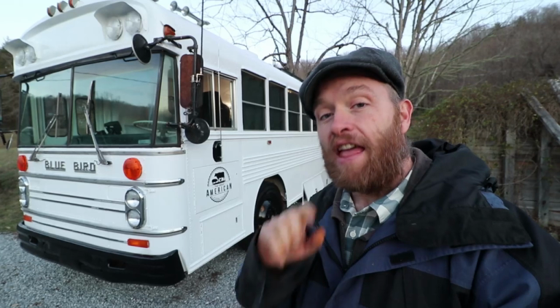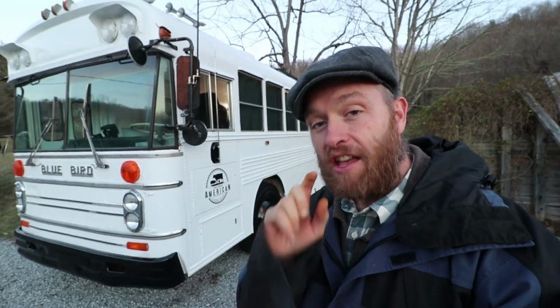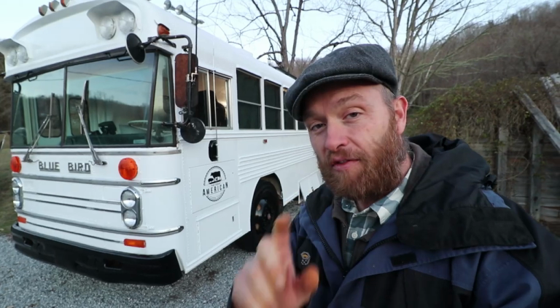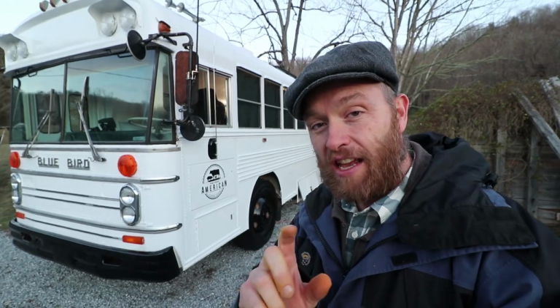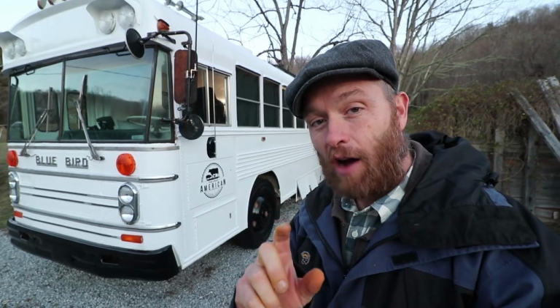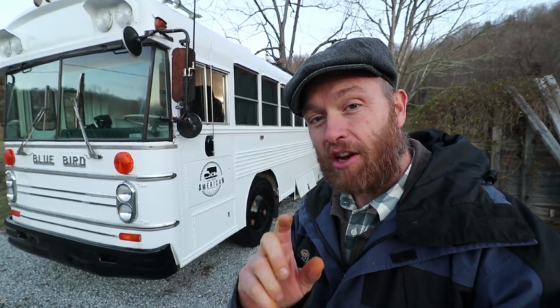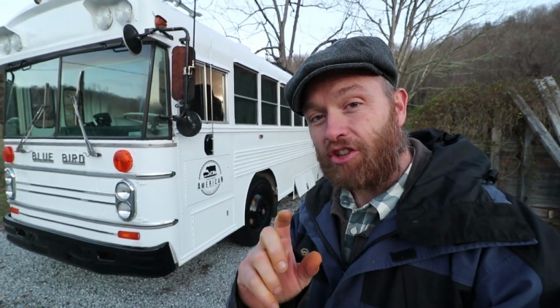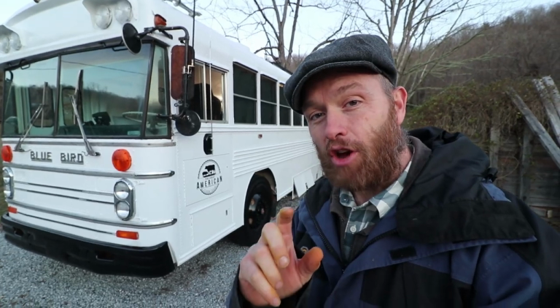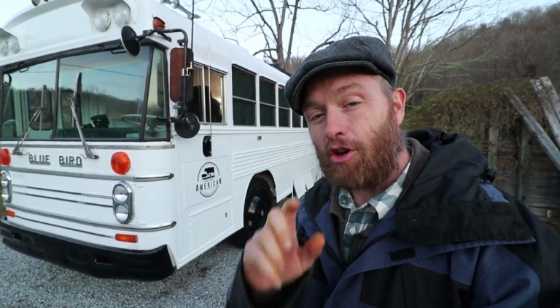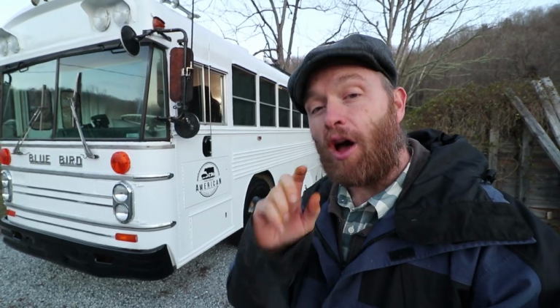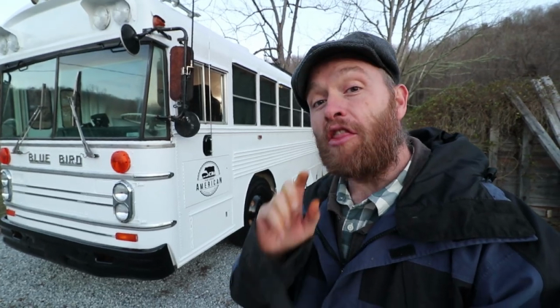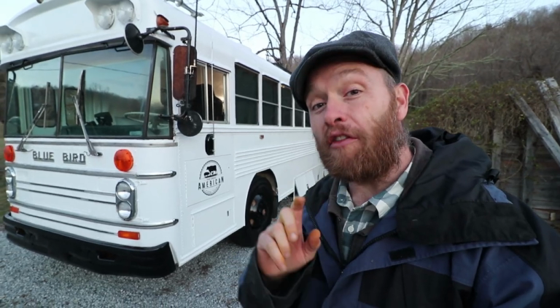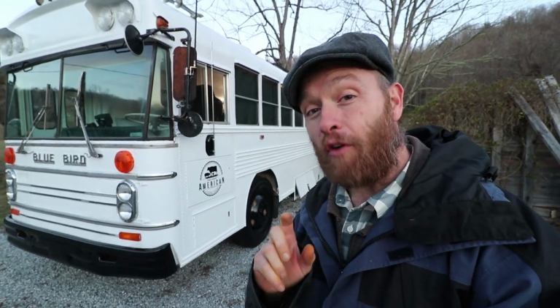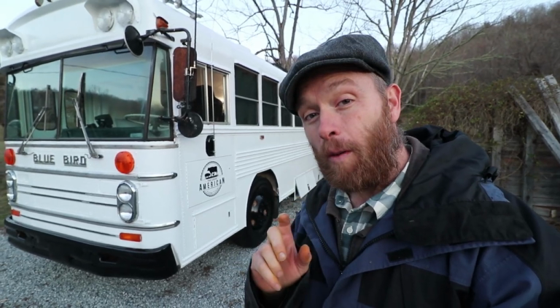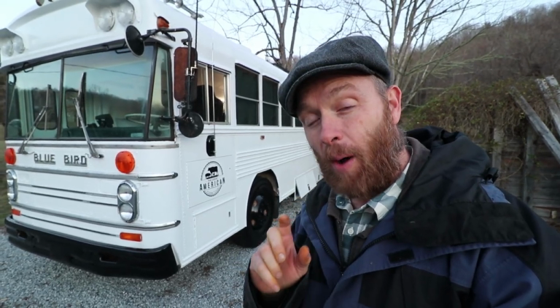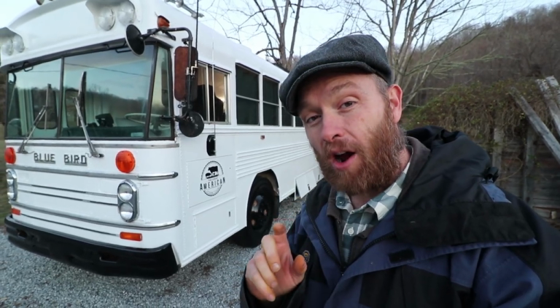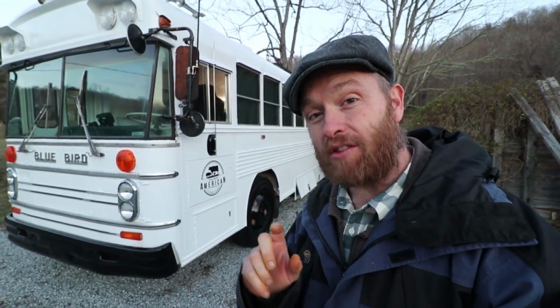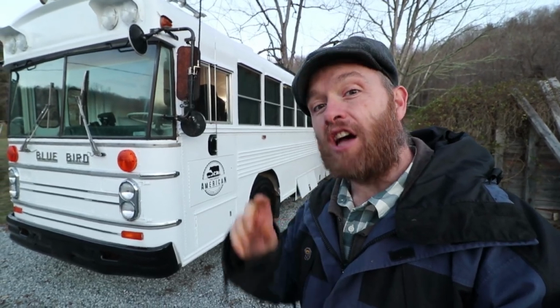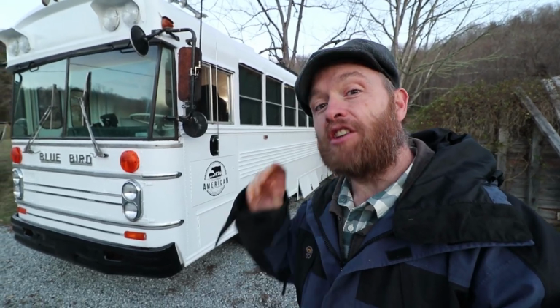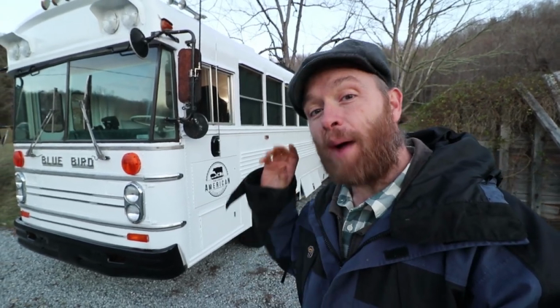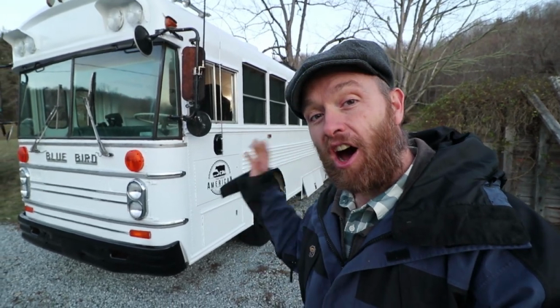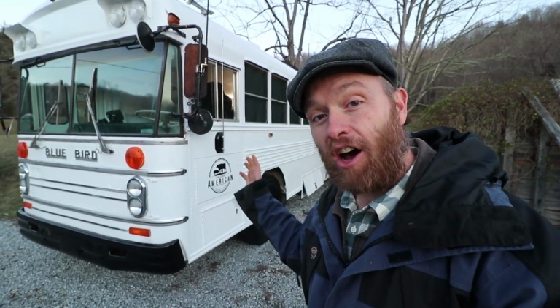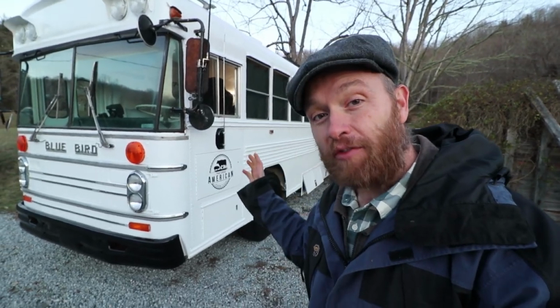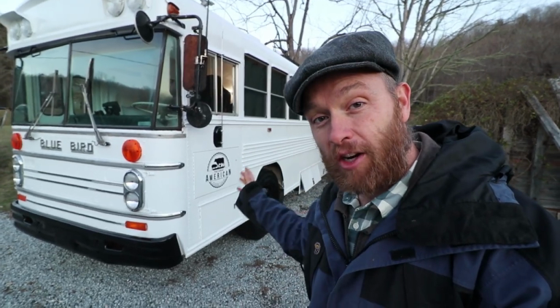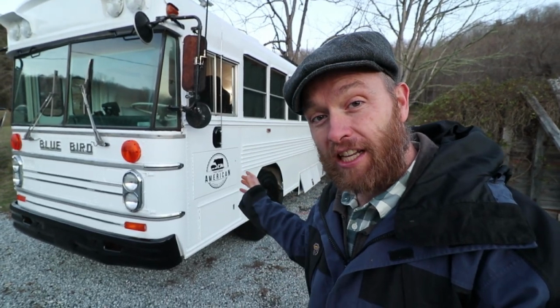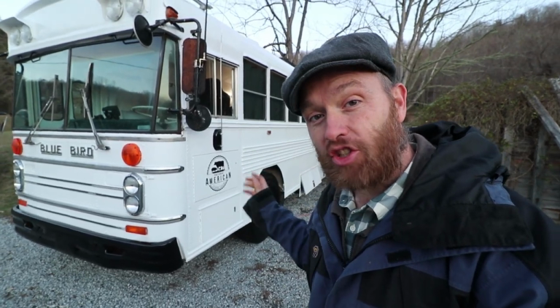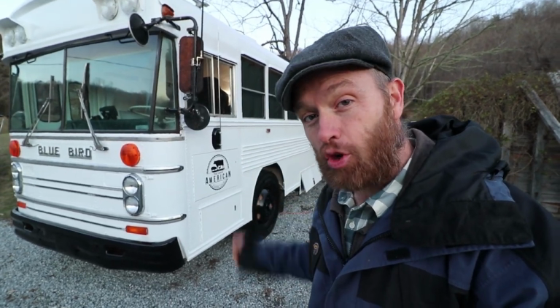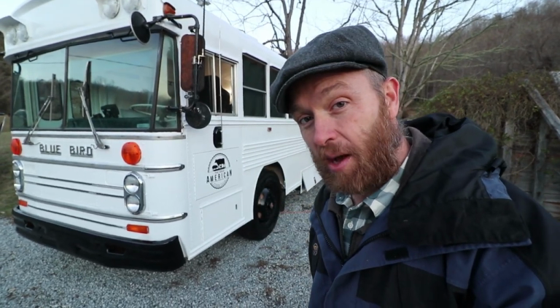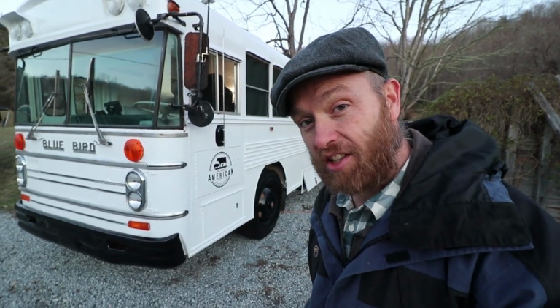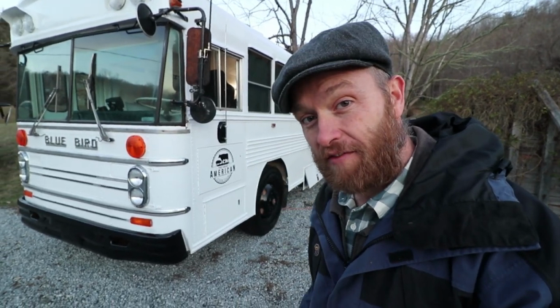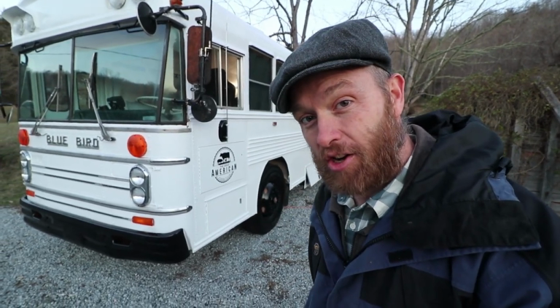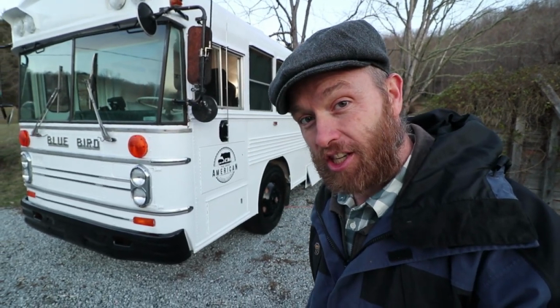In this video I want to show you the four parts to my off-grid school bus conversion.